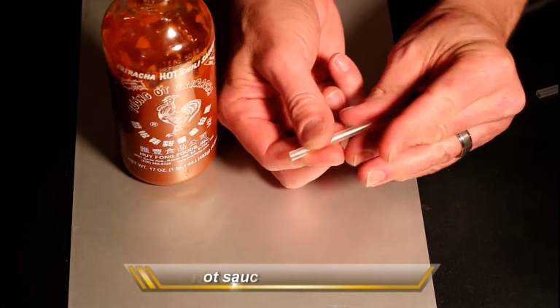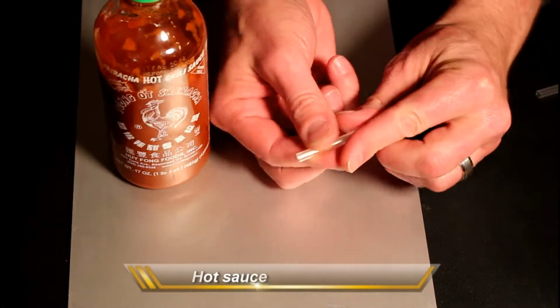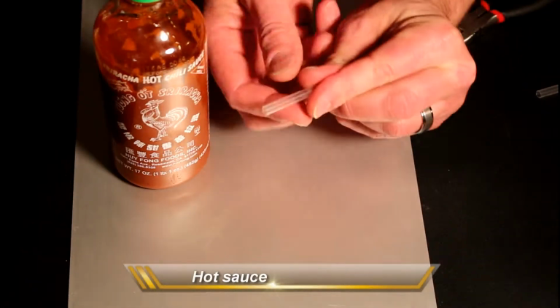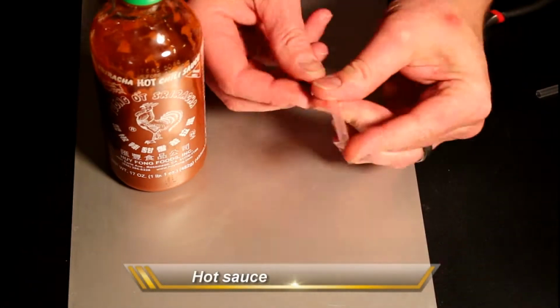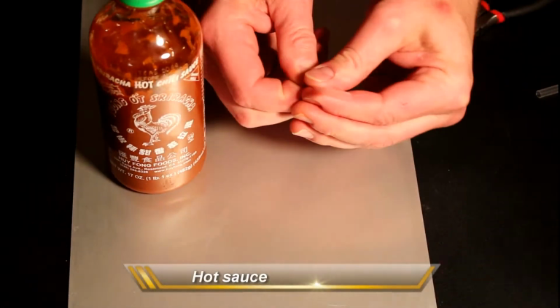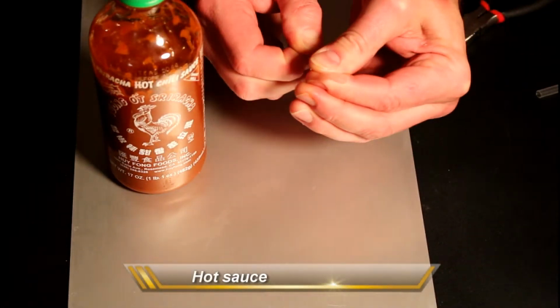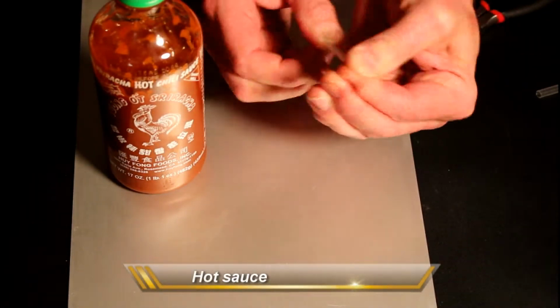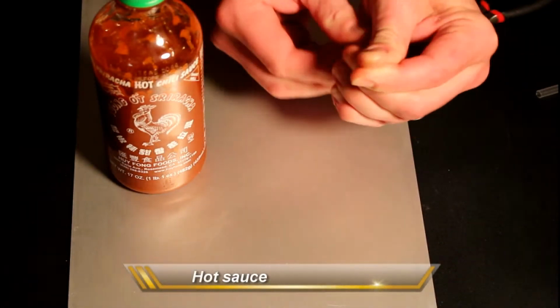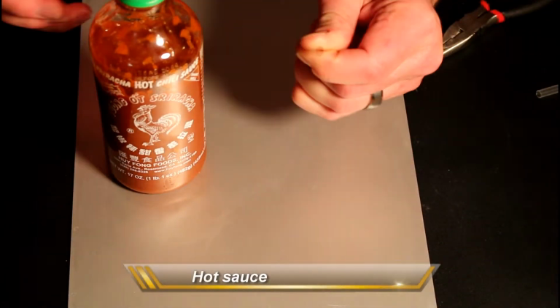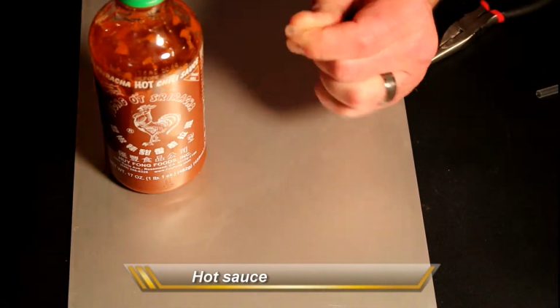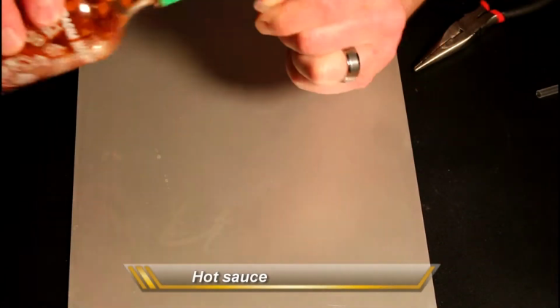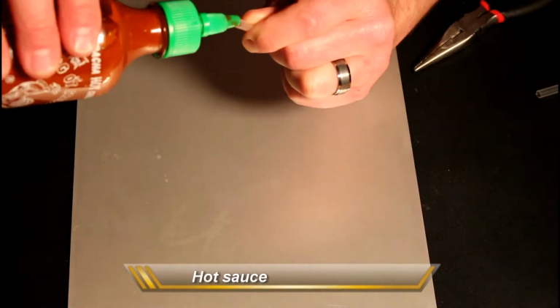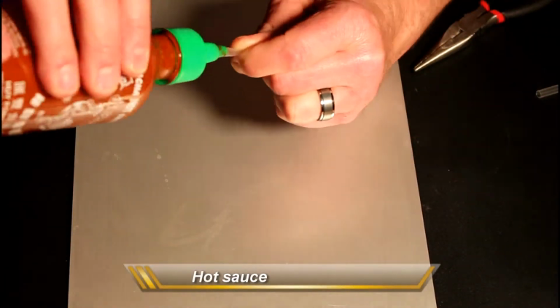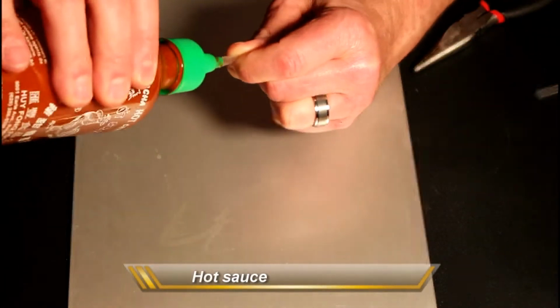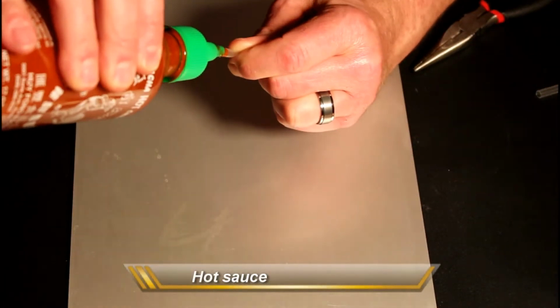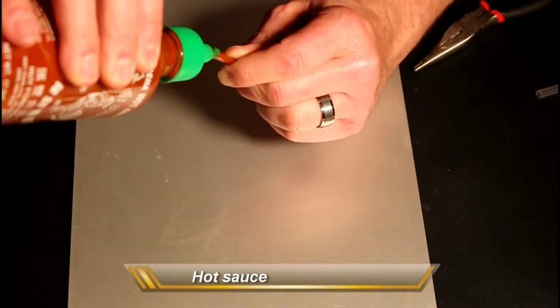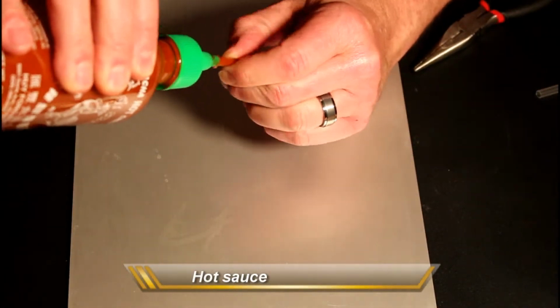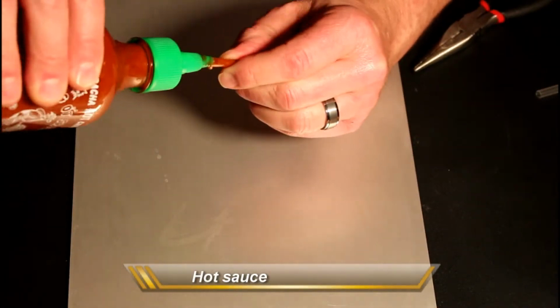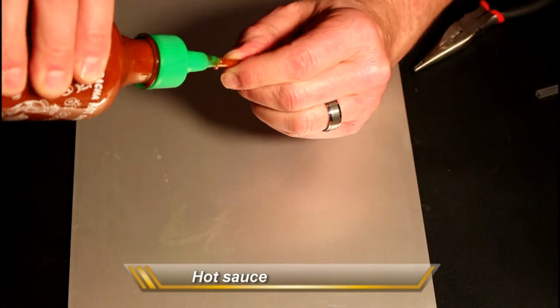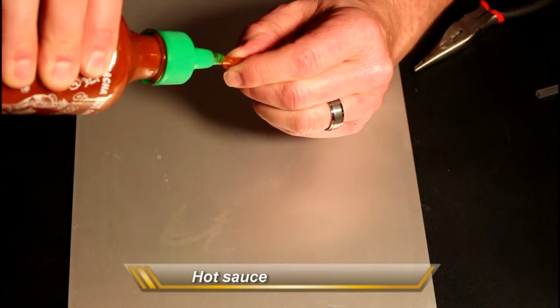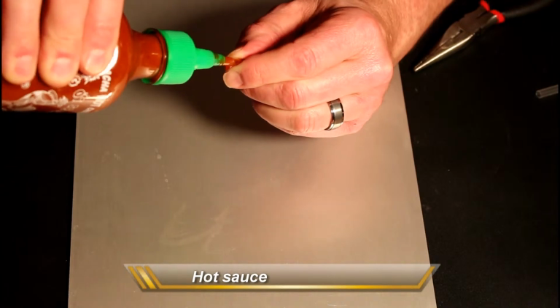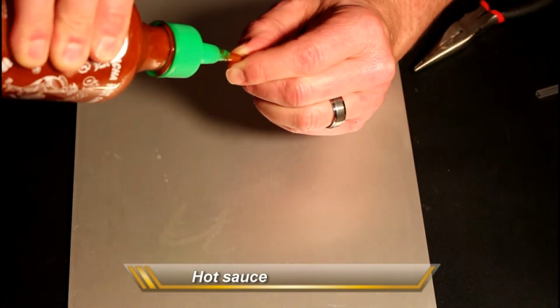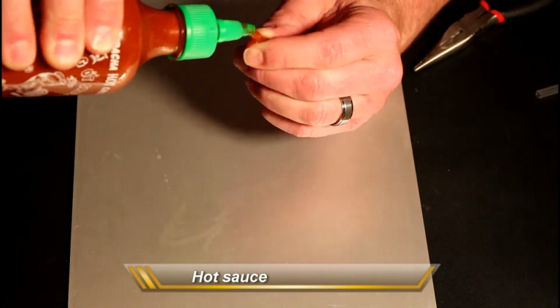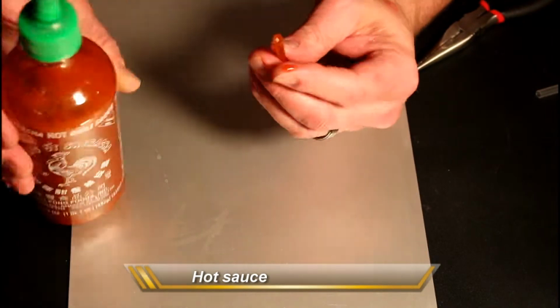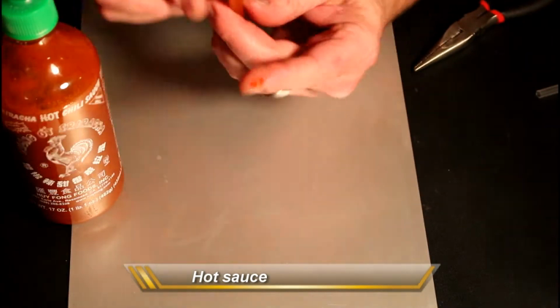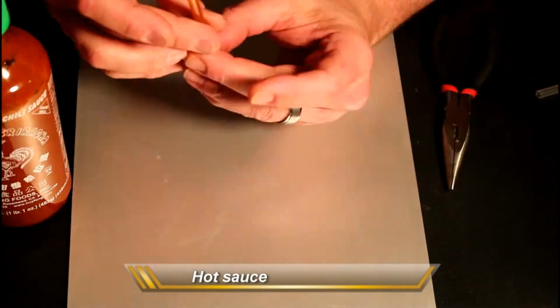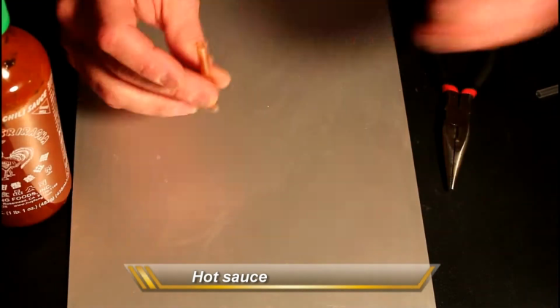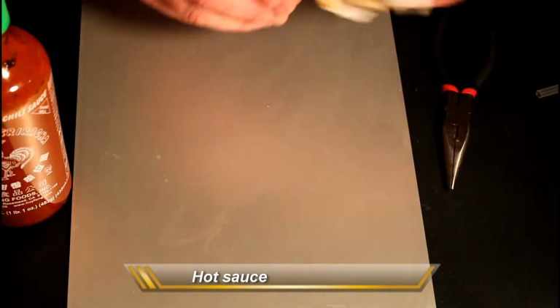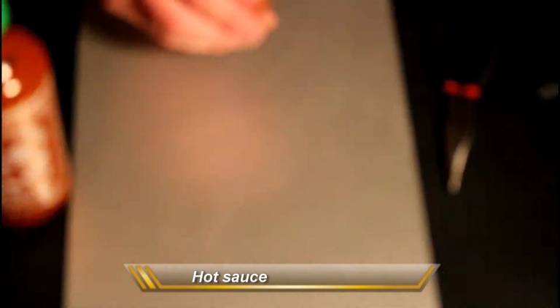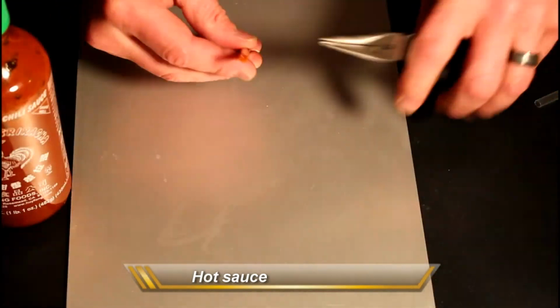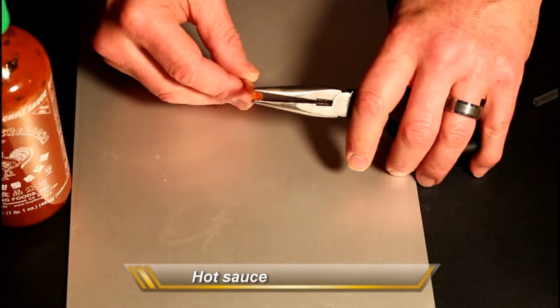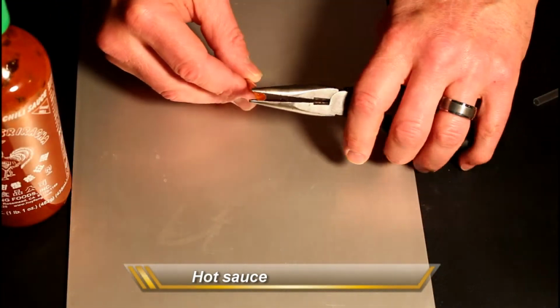Got to have the hot sauce, and this is another great one. Again, we're squeezing the air out of the straw first — it really helps in filling.